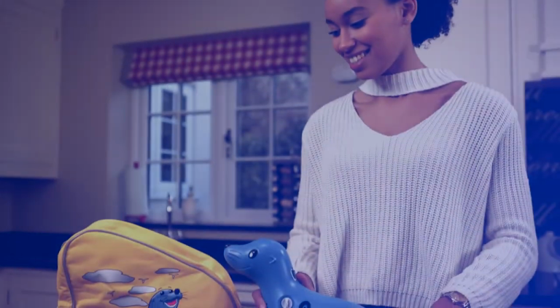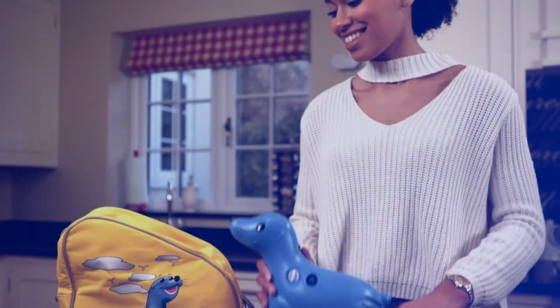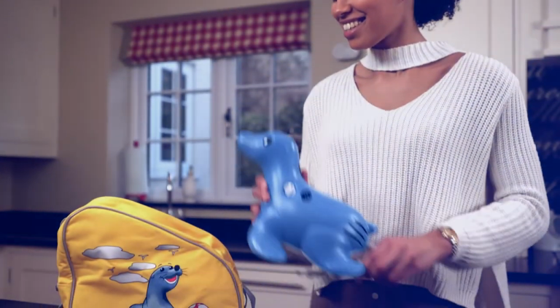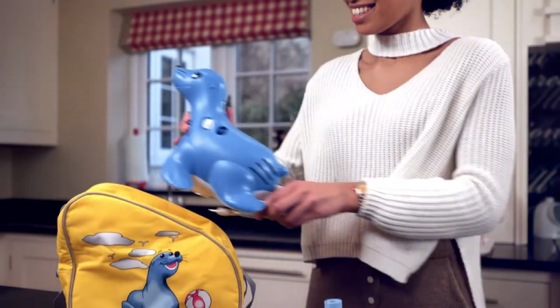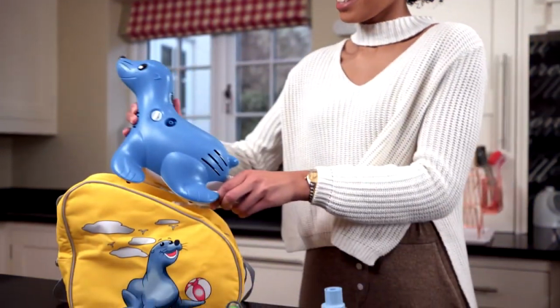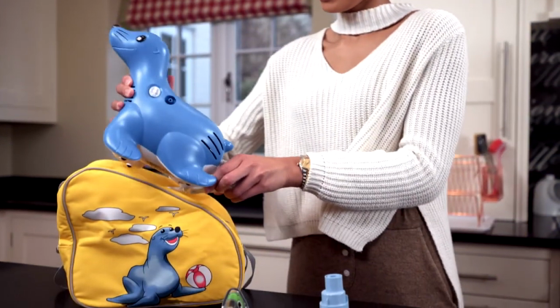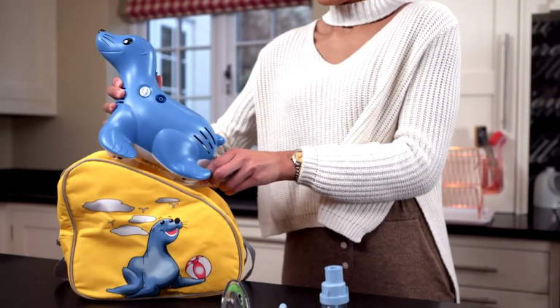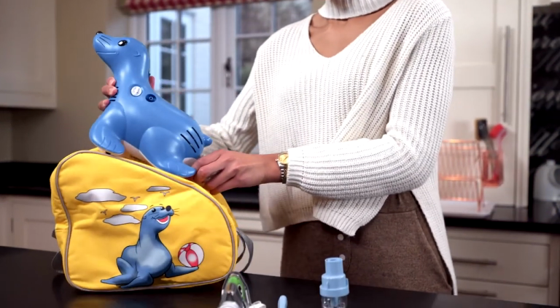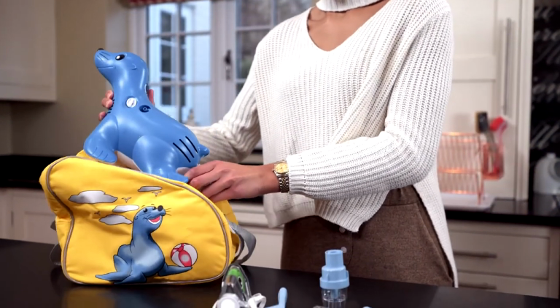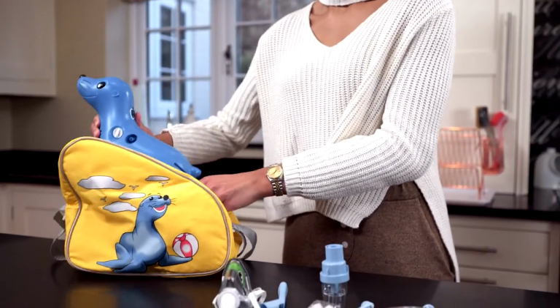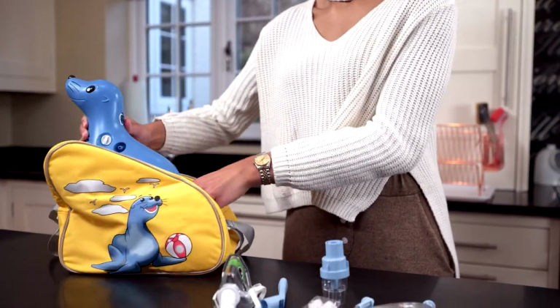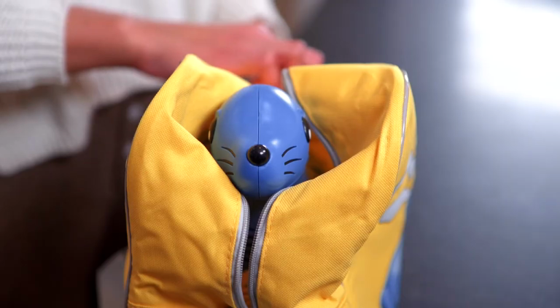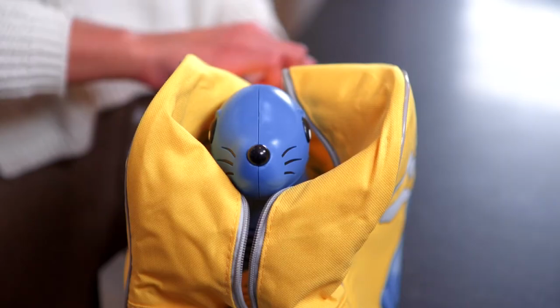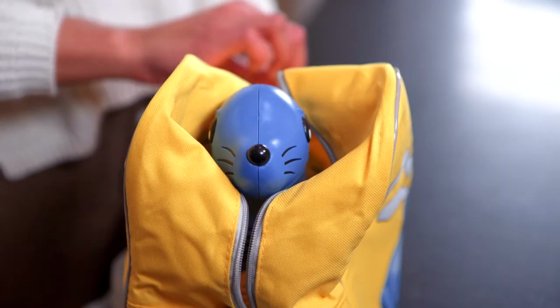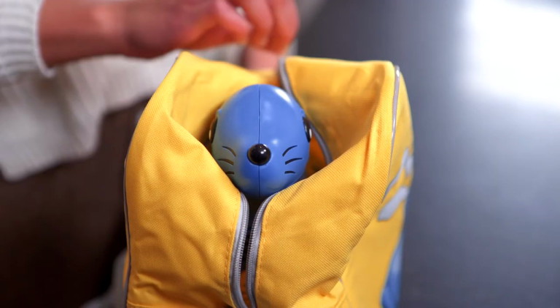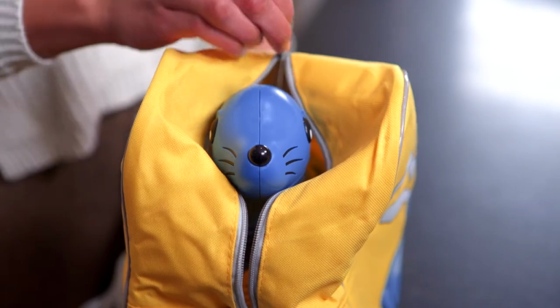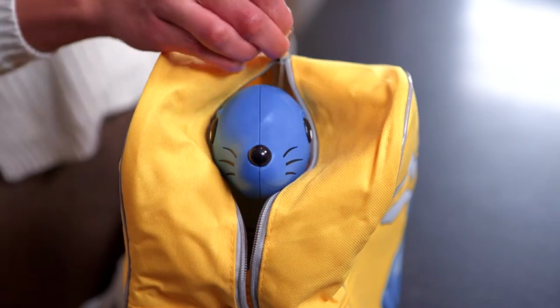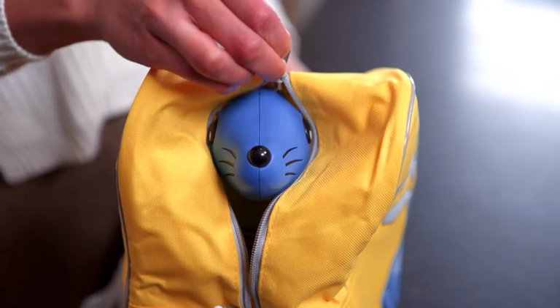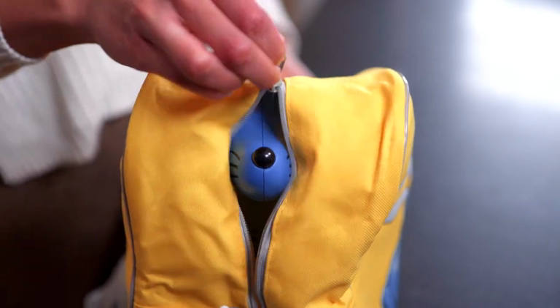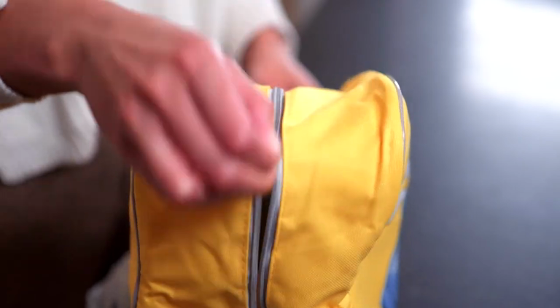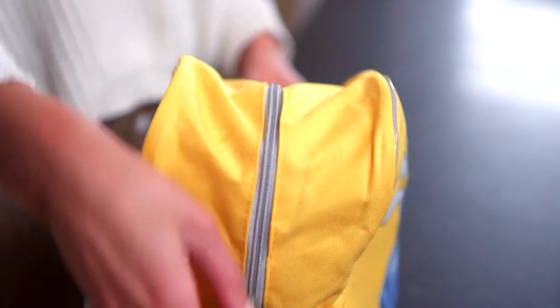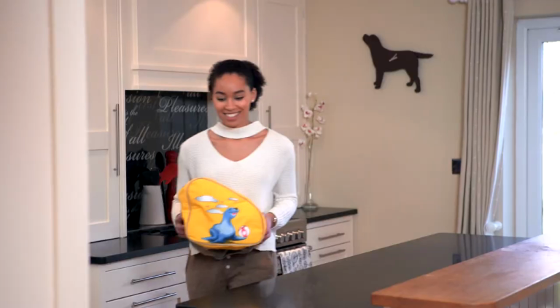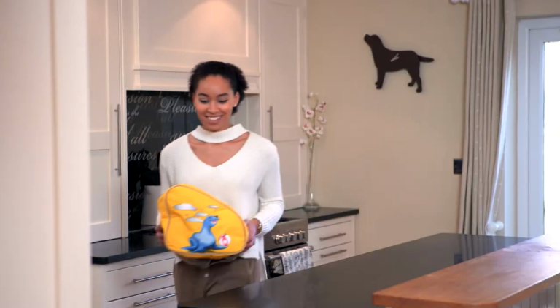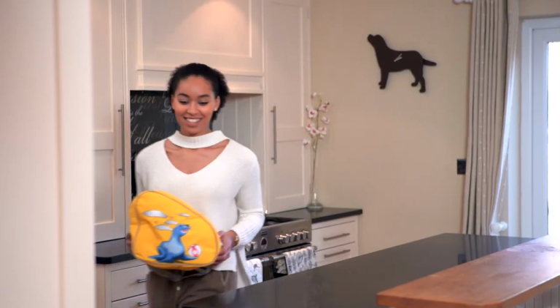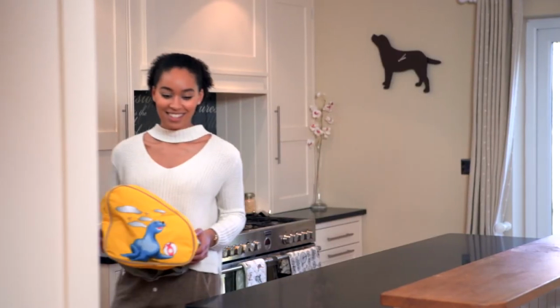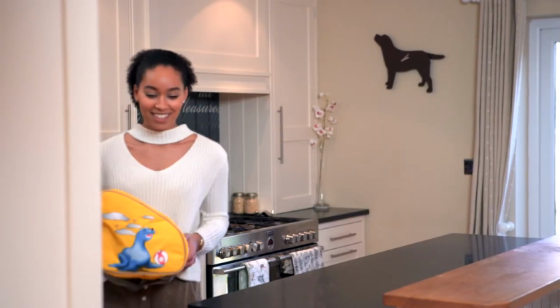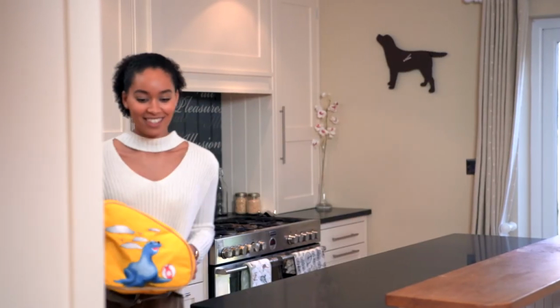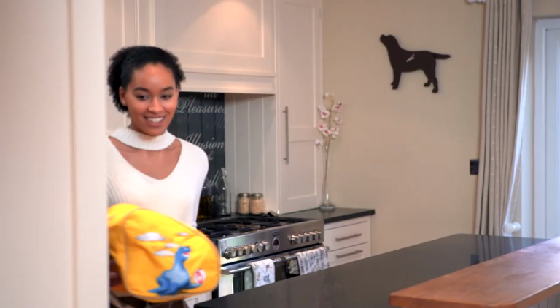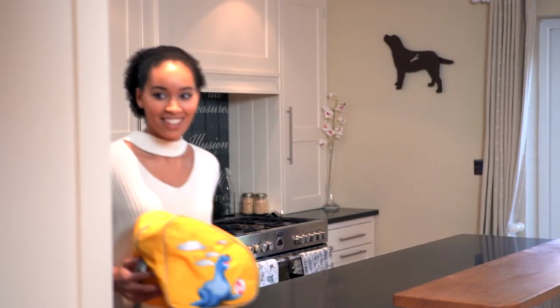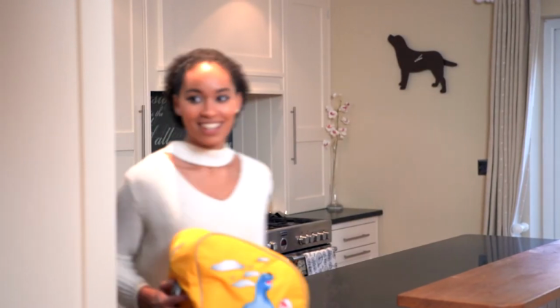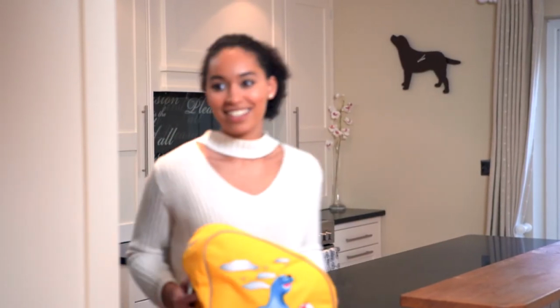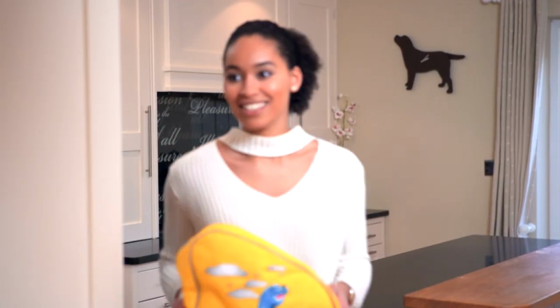Between uses, Sammy the Seal and the accompanying accessories can all conveniently be stored in the bag provided.